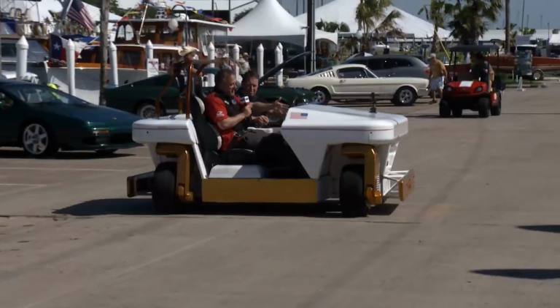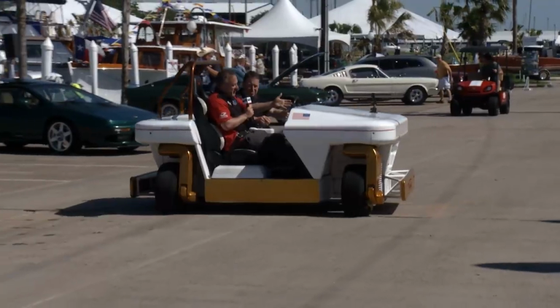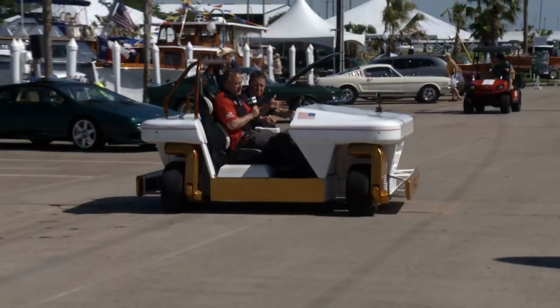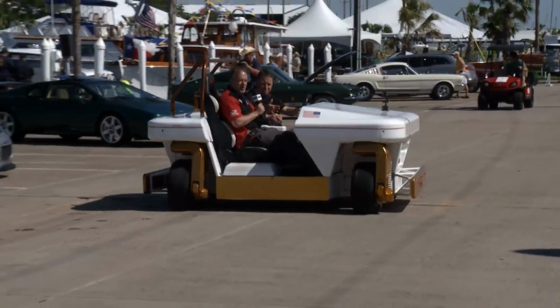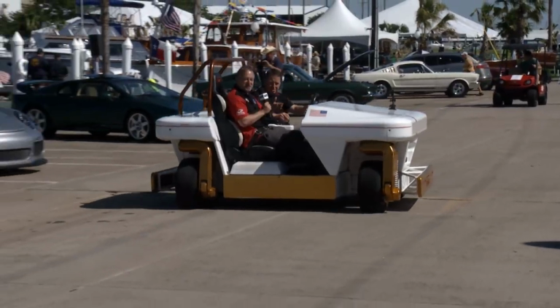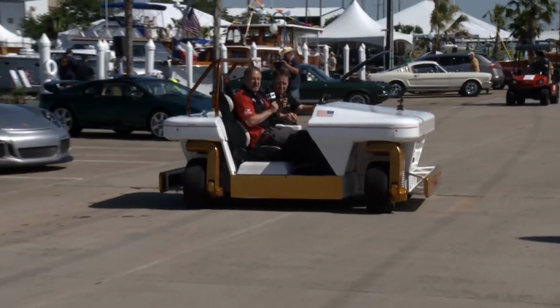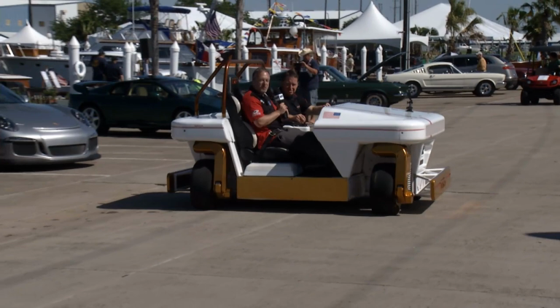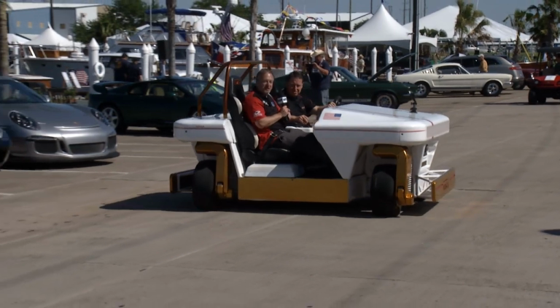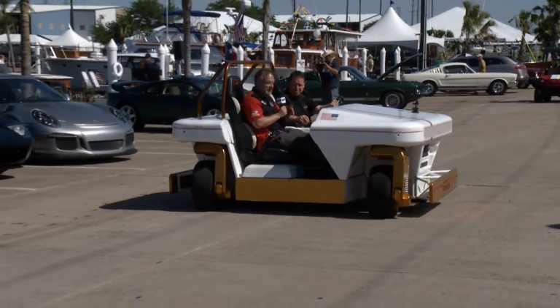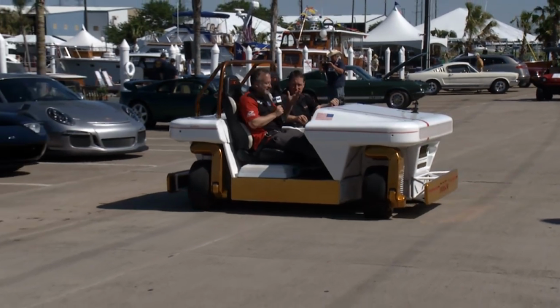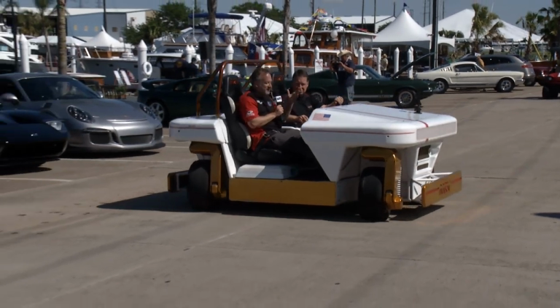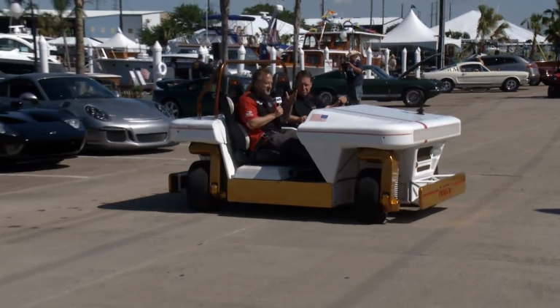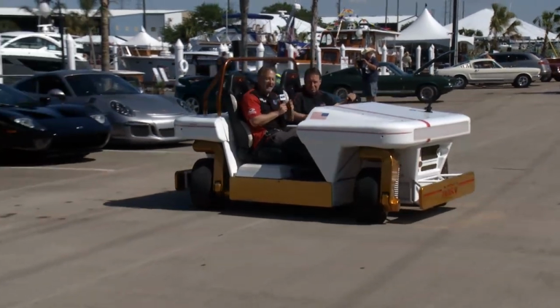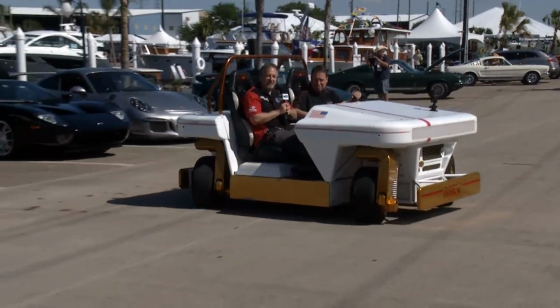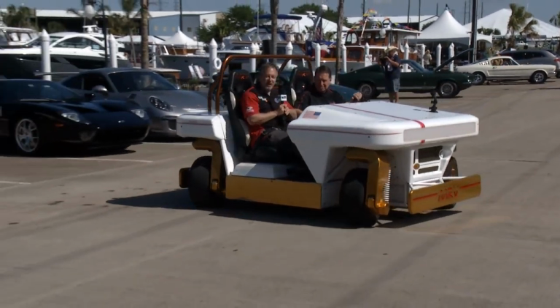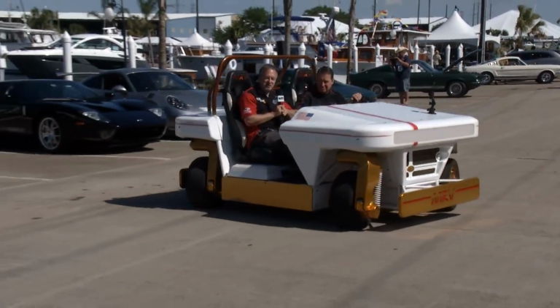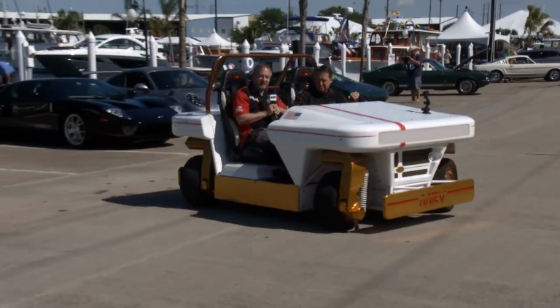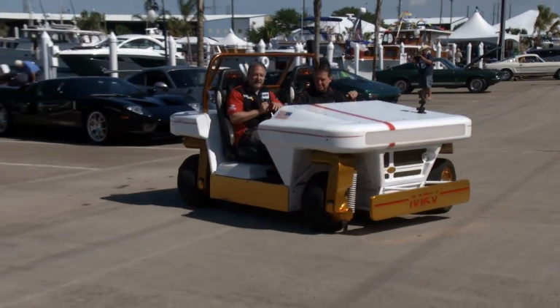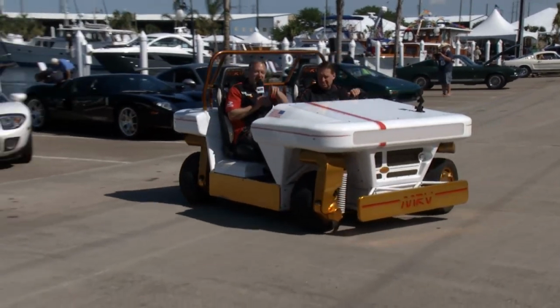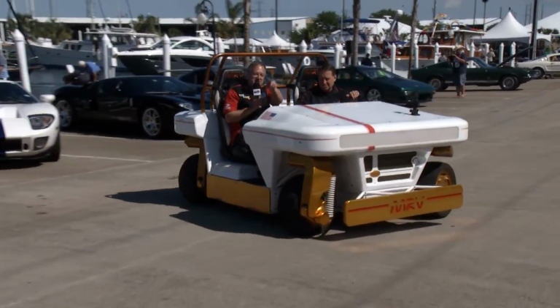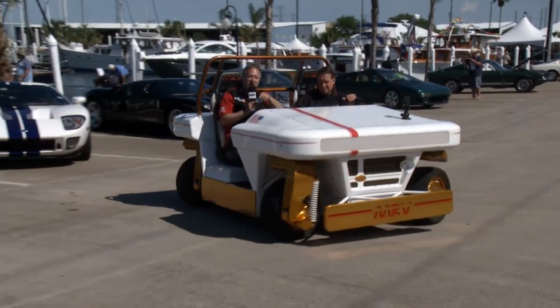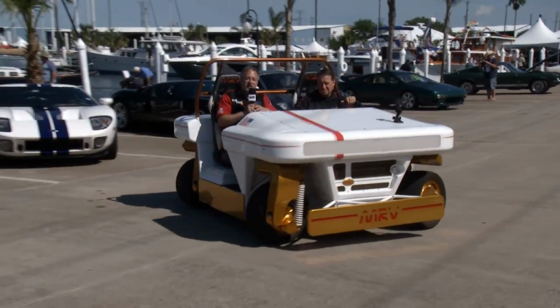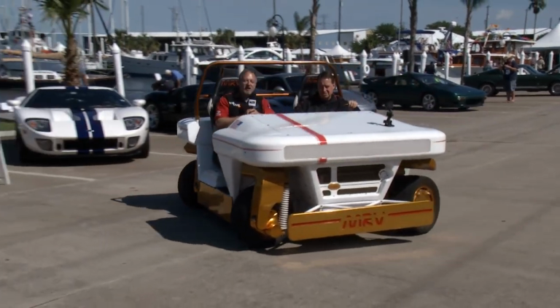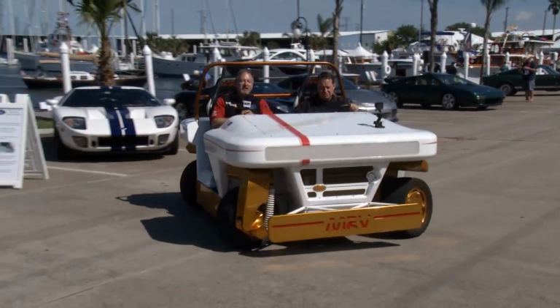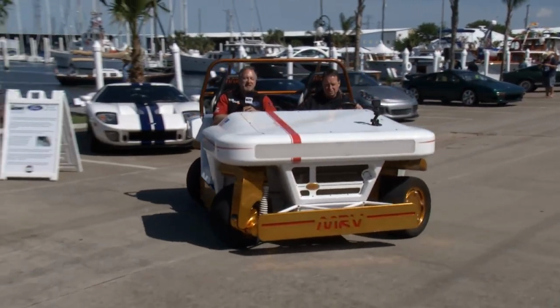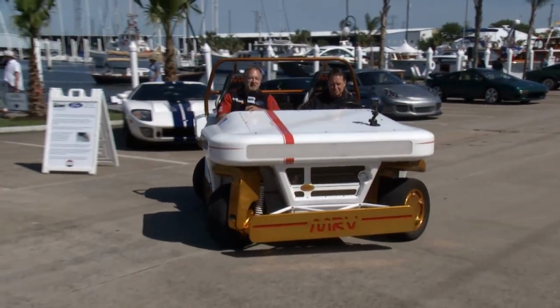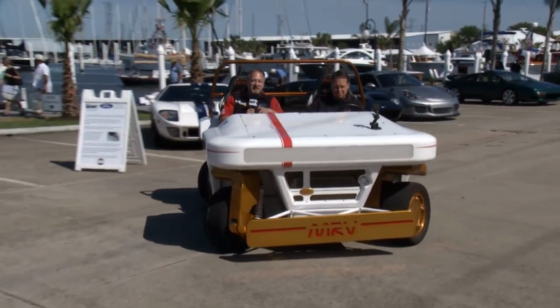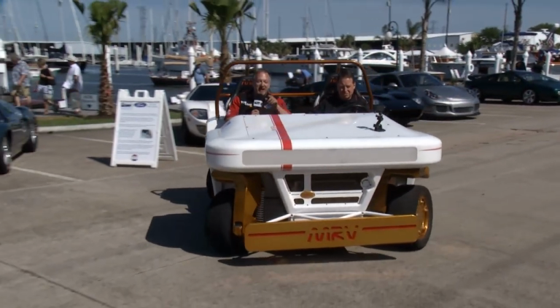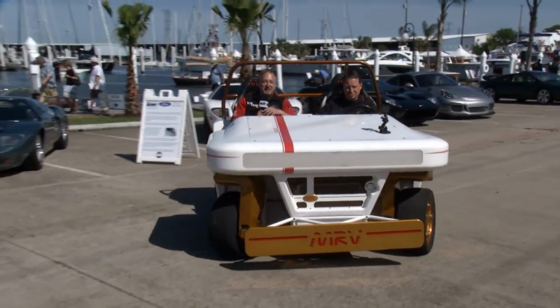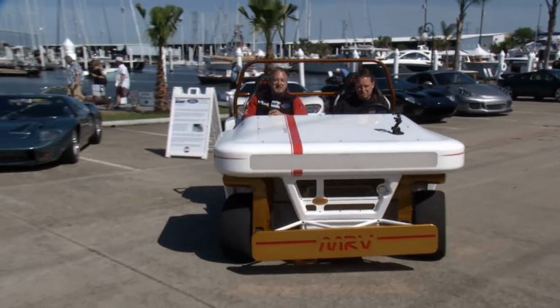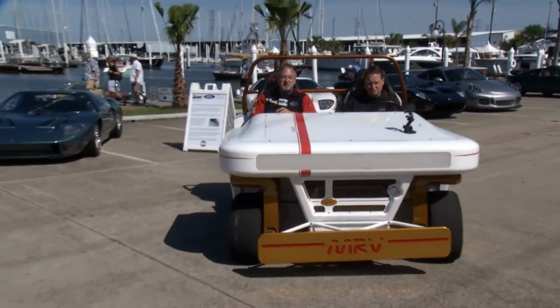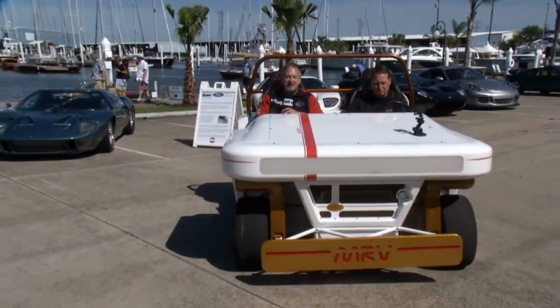Independent motors on each wheel can steer us in any direction. Now let's take a look at our next Magnificent Machine.